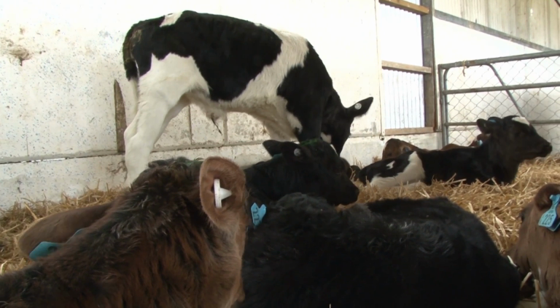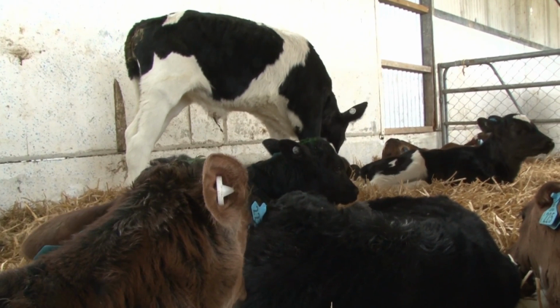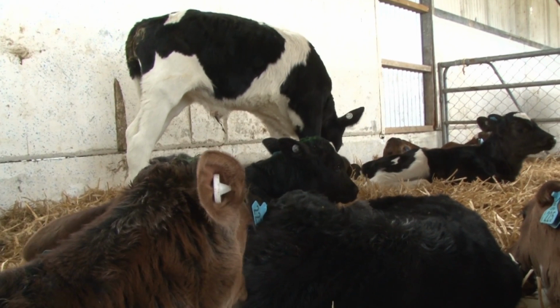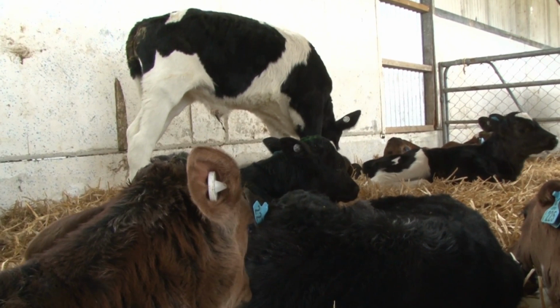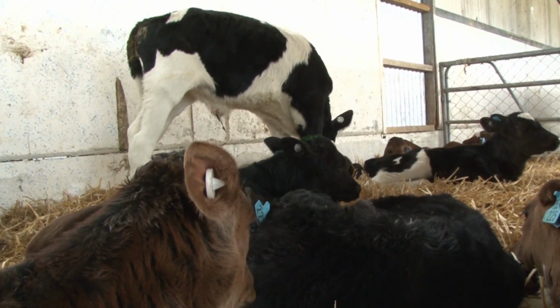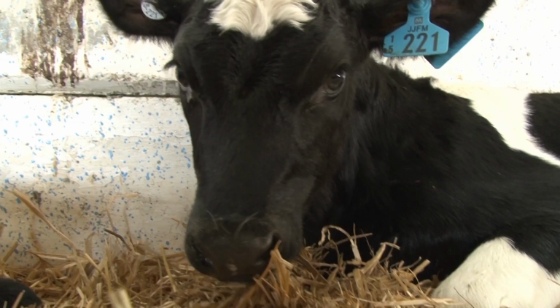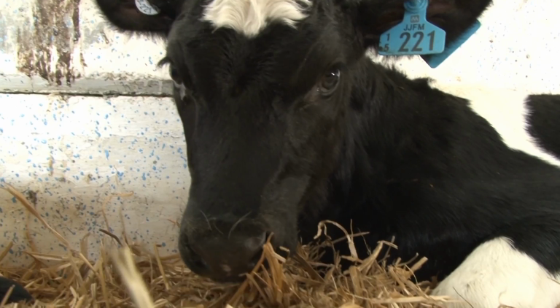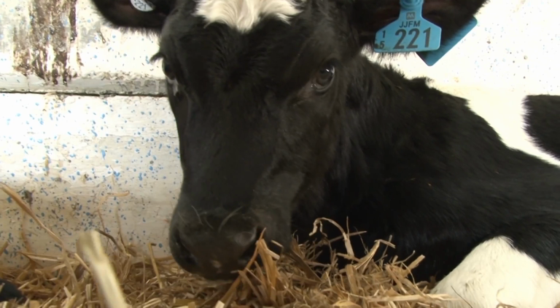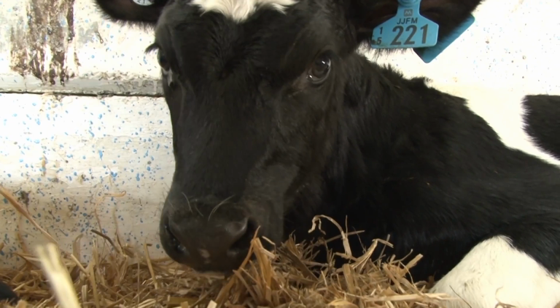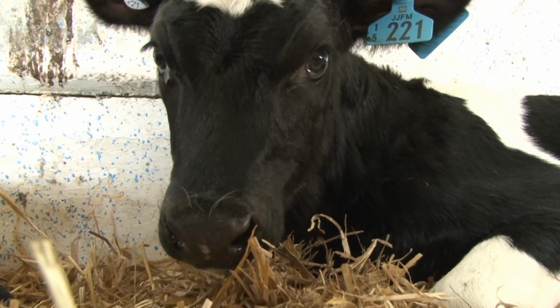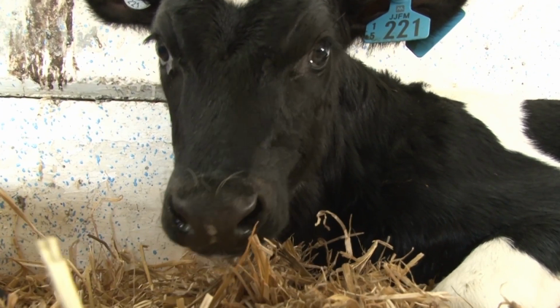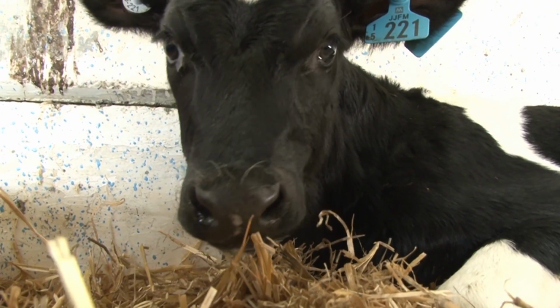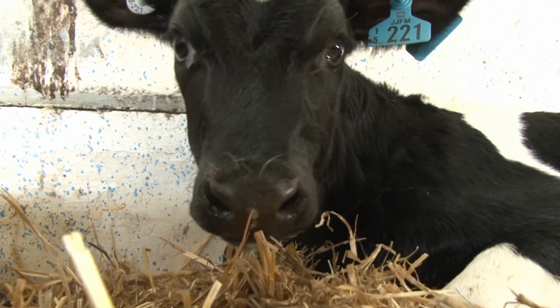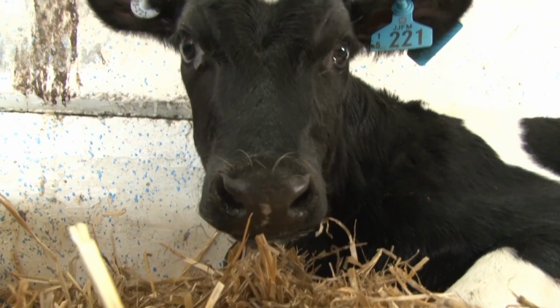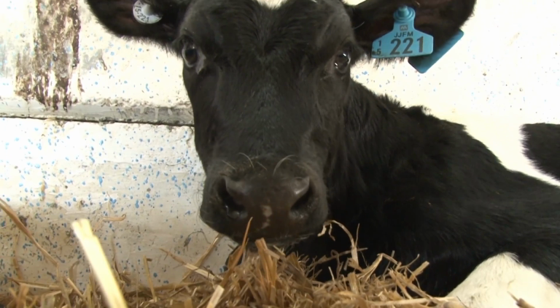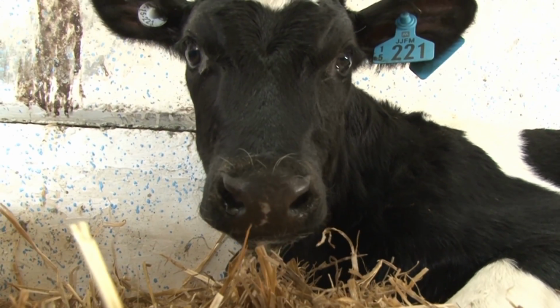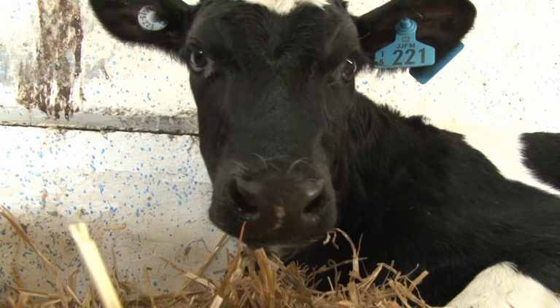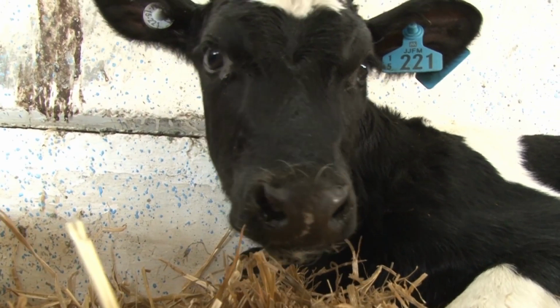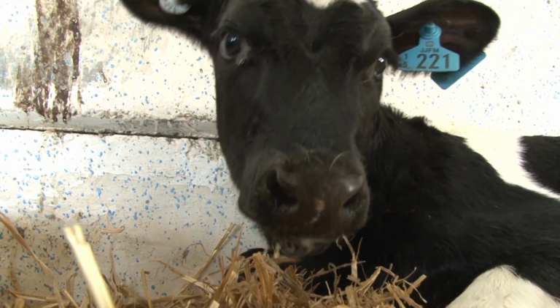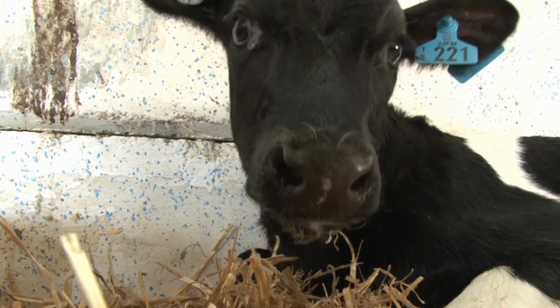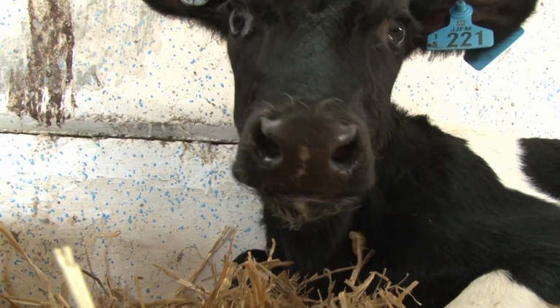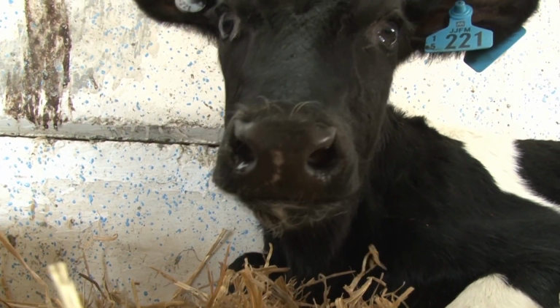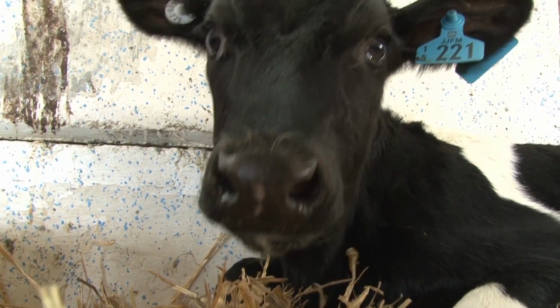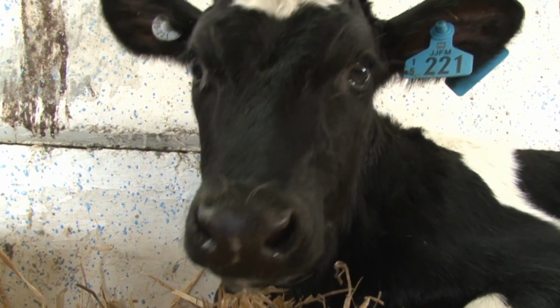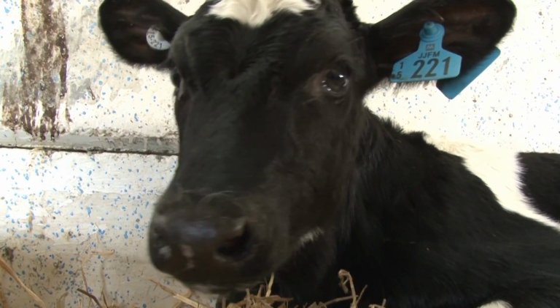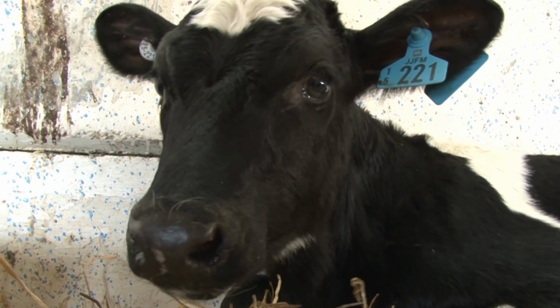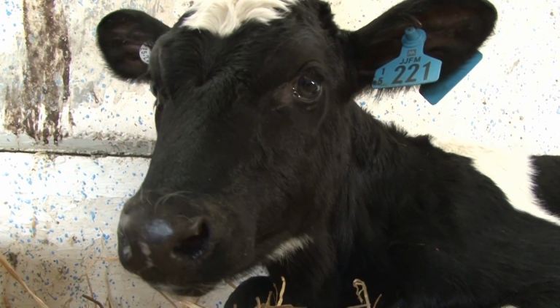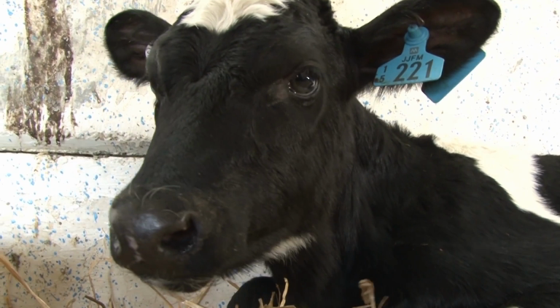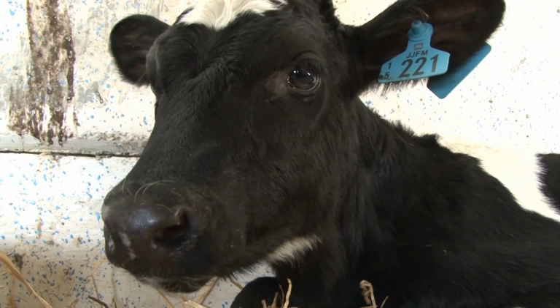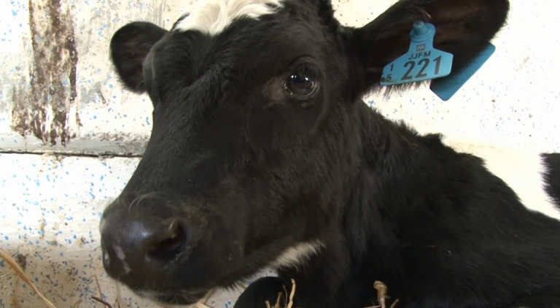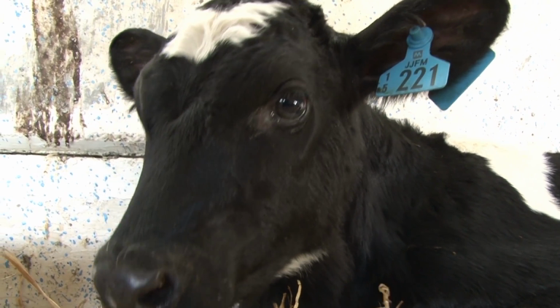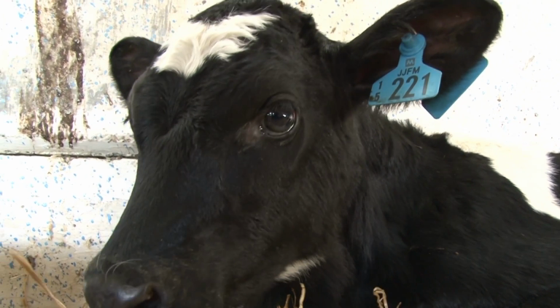Carol, you are the officer in charge of the calving and calves? I'm in charge of calves, yep.